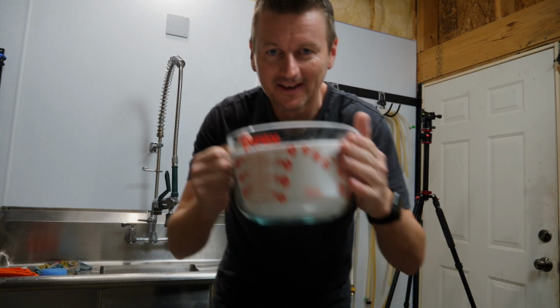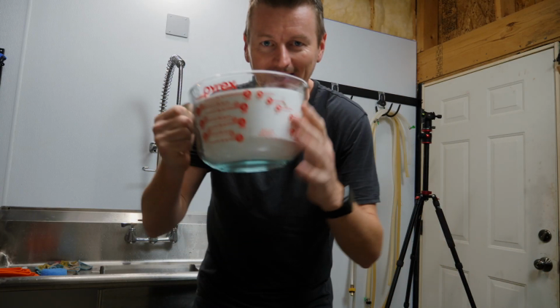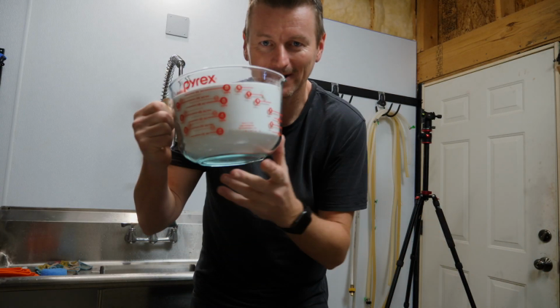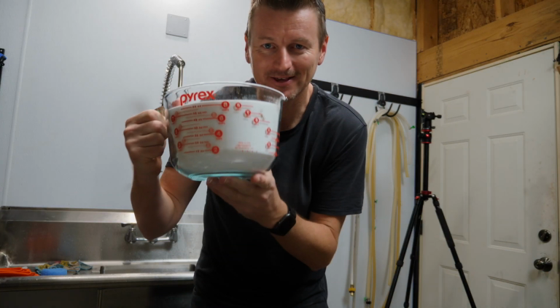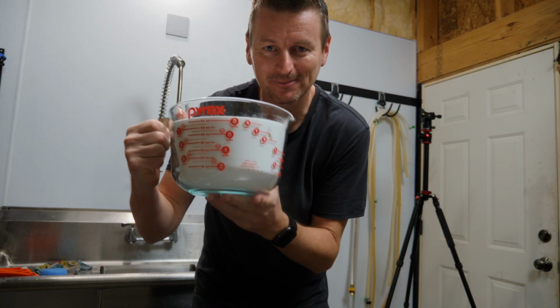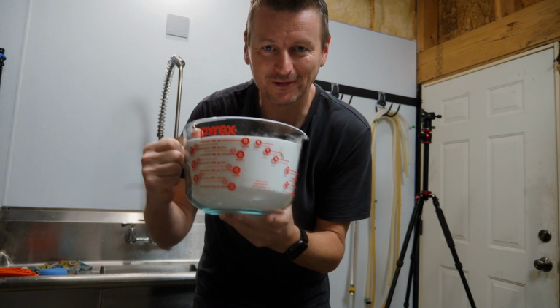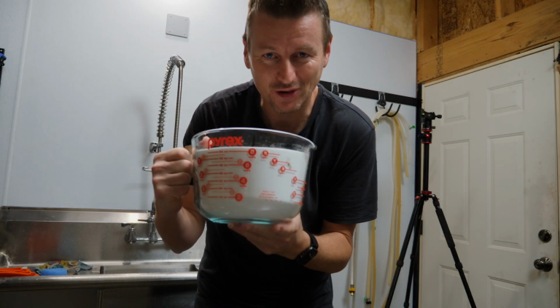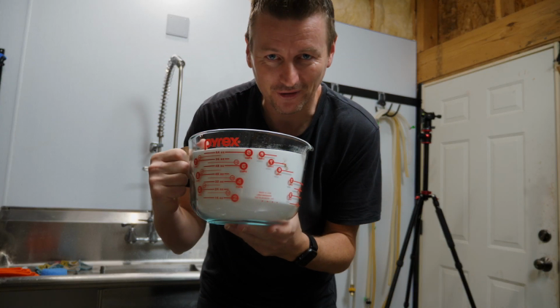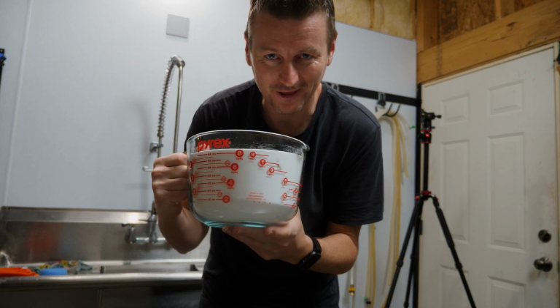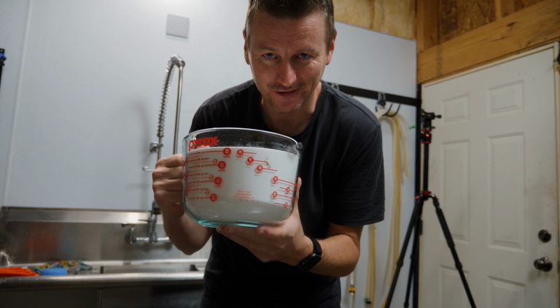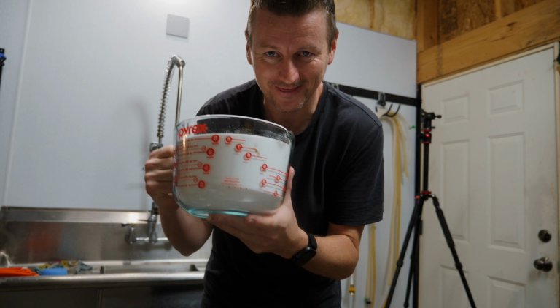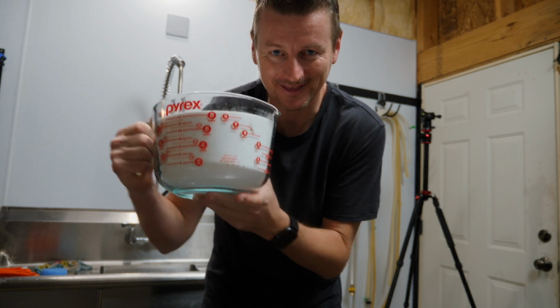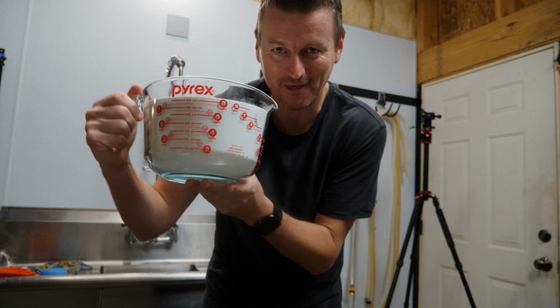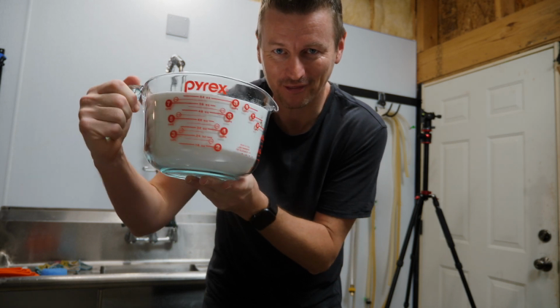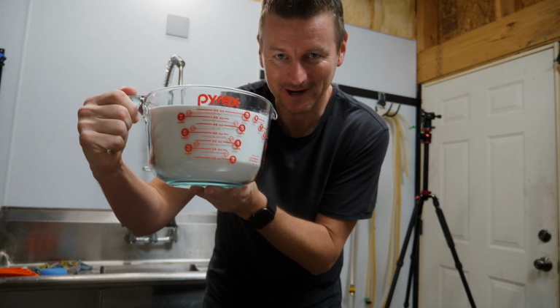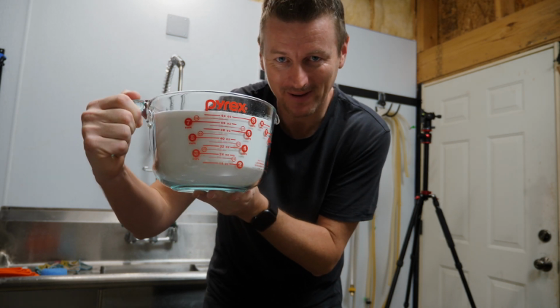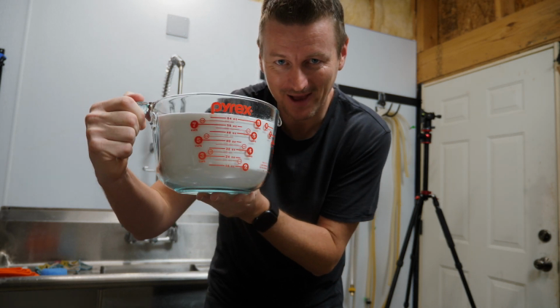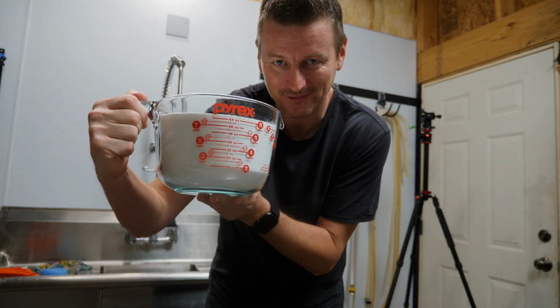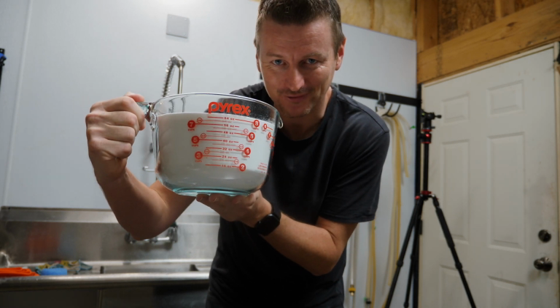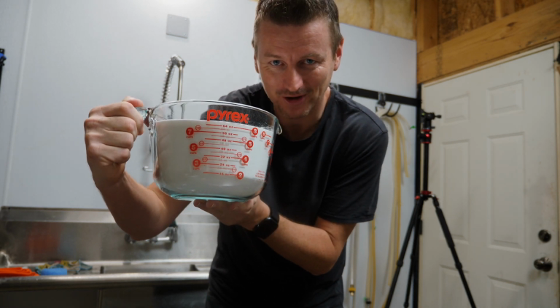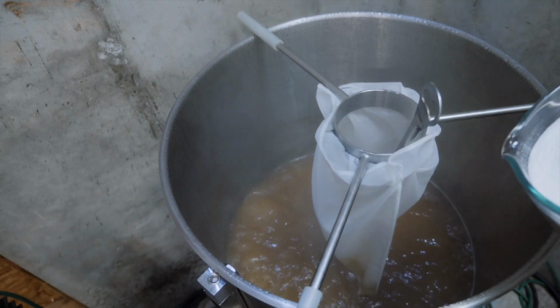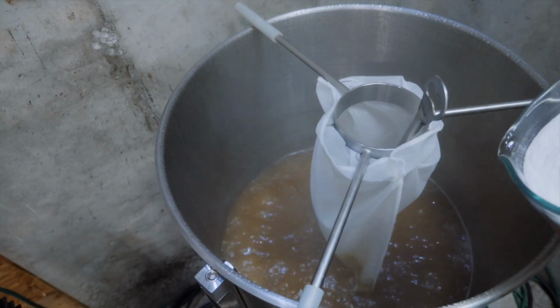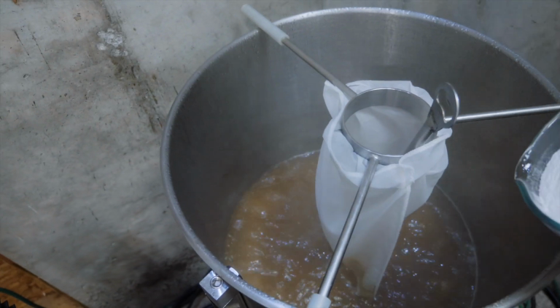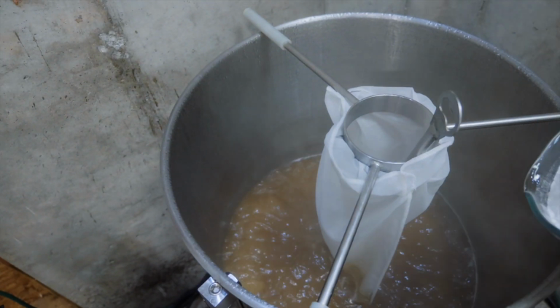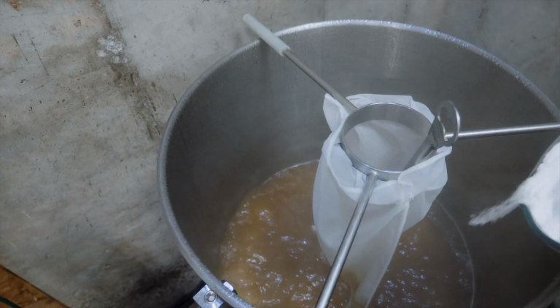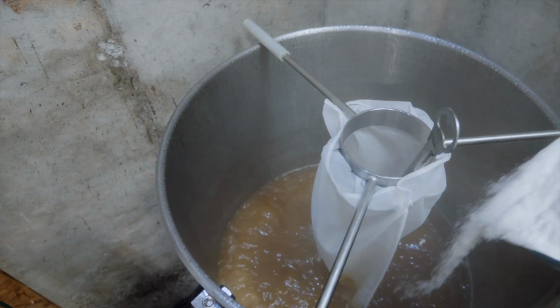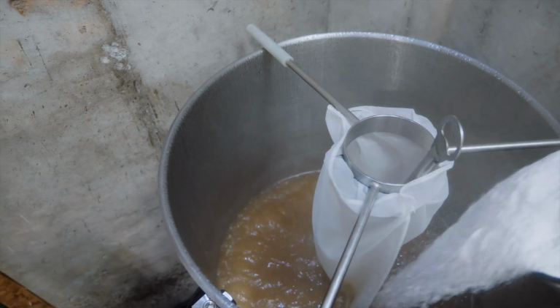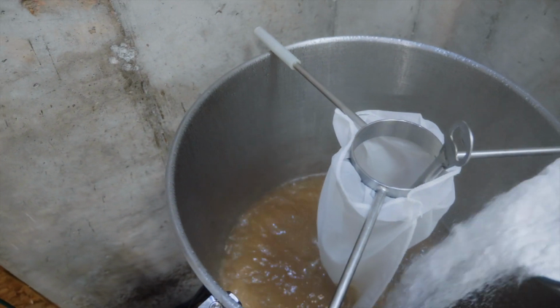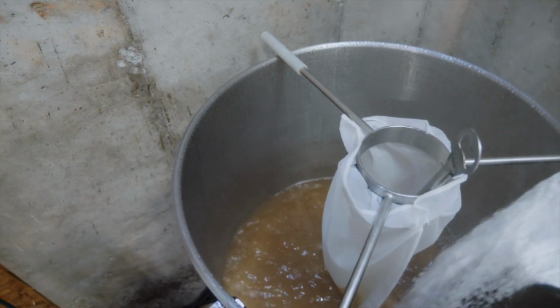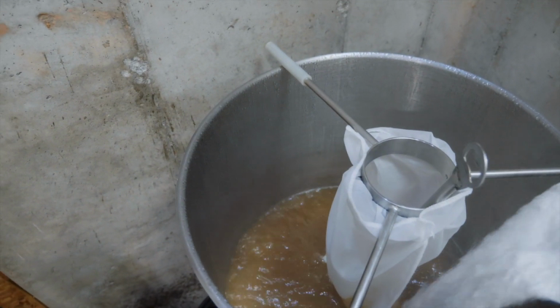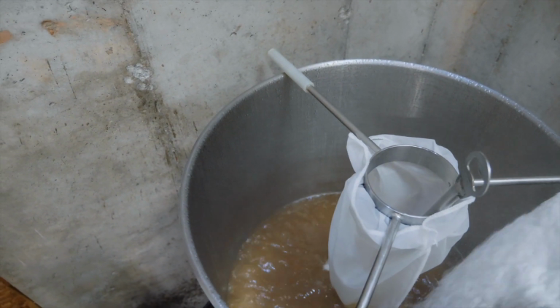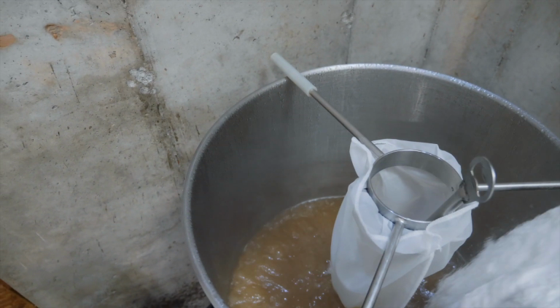Here it is — the Monster Sugar Edition. That's 3 pounds of sugar going in at 15 minutes.